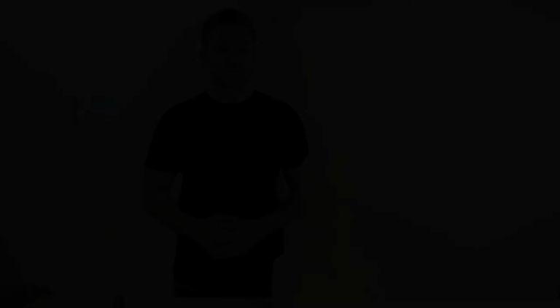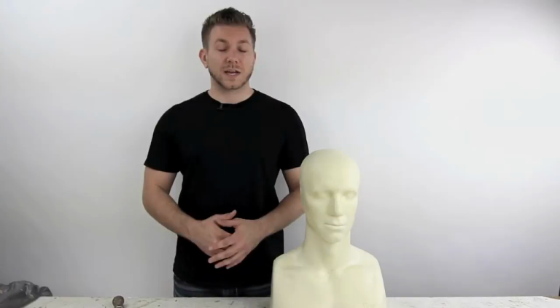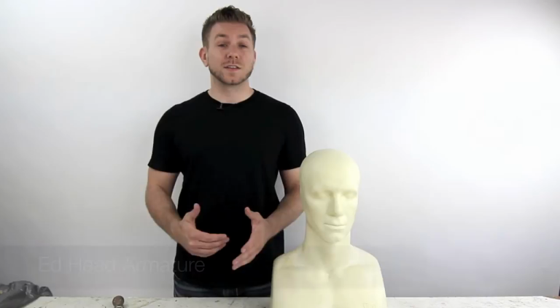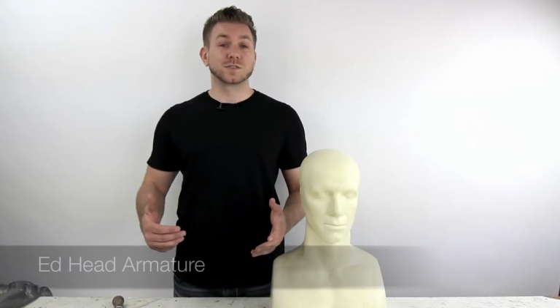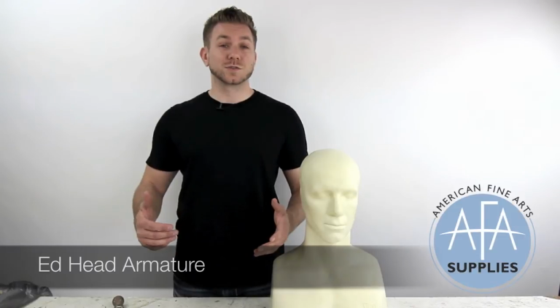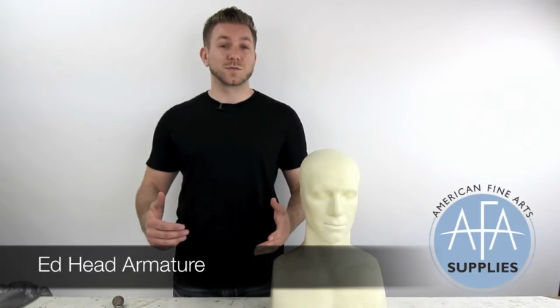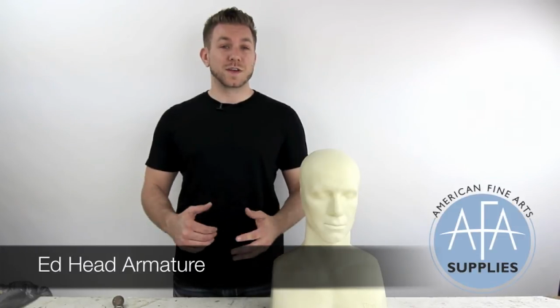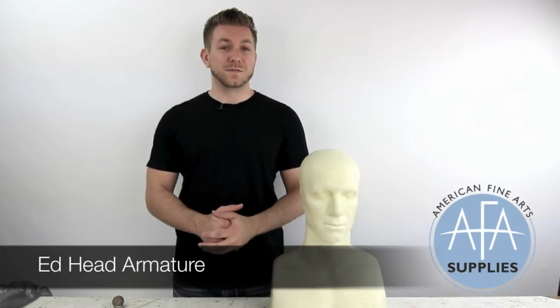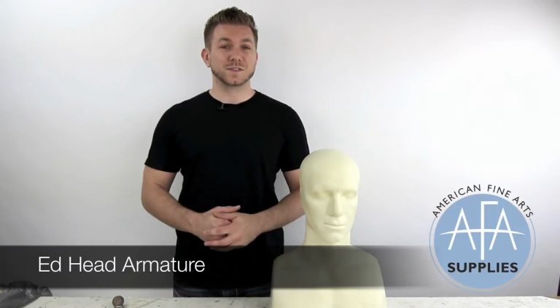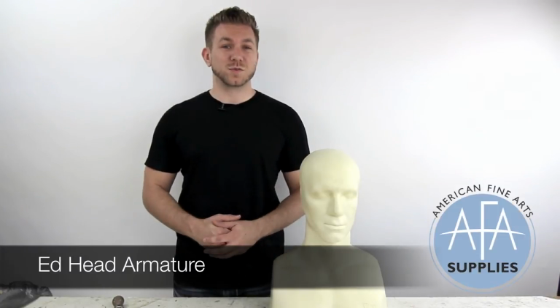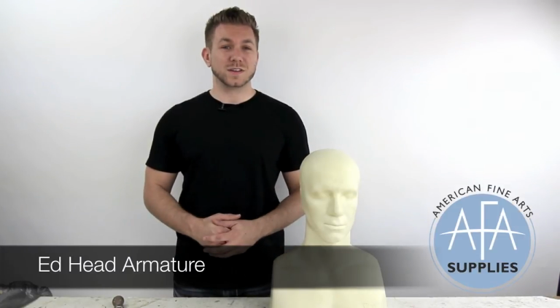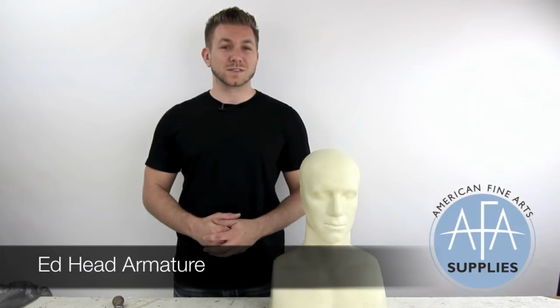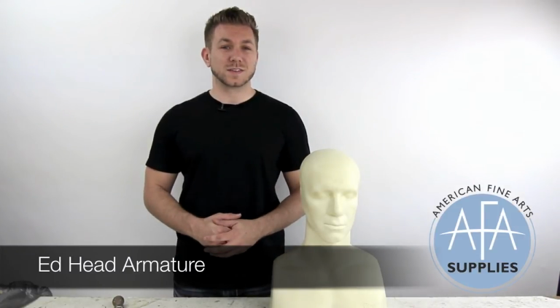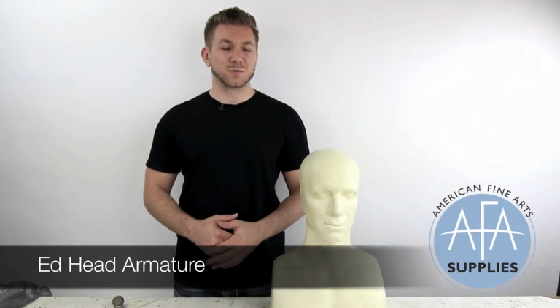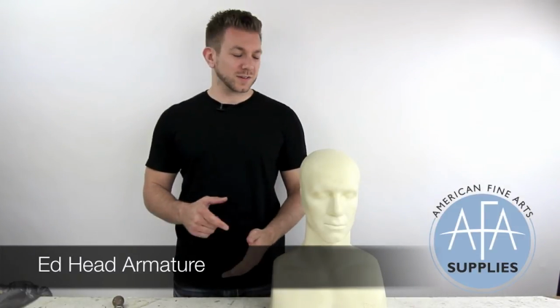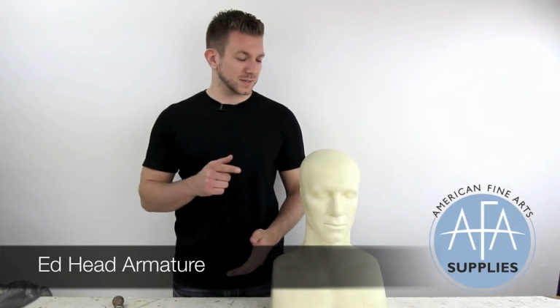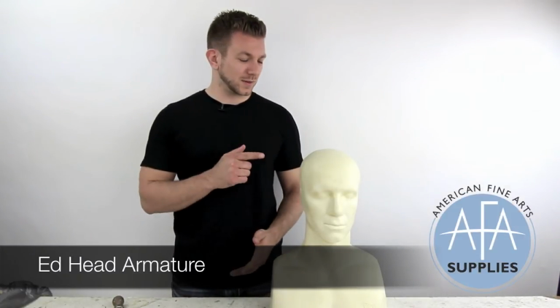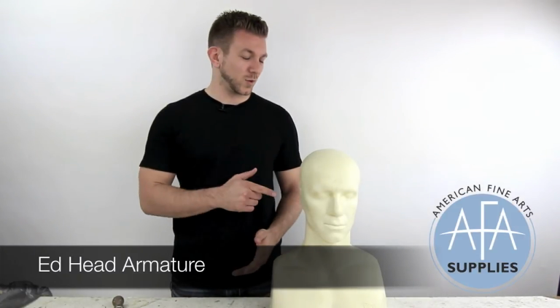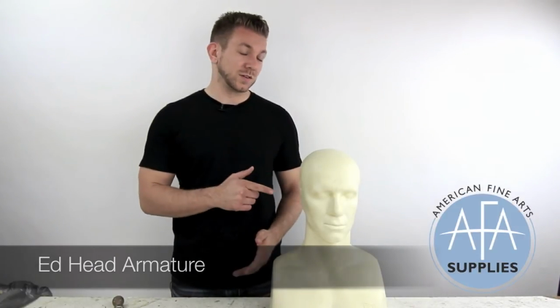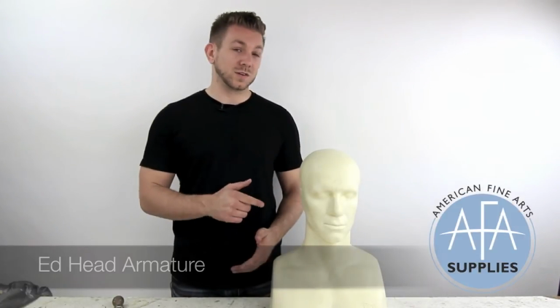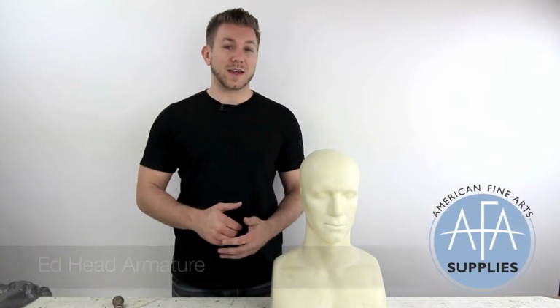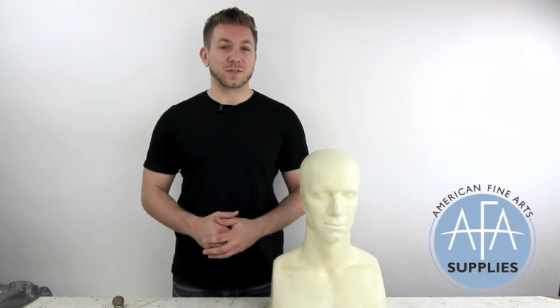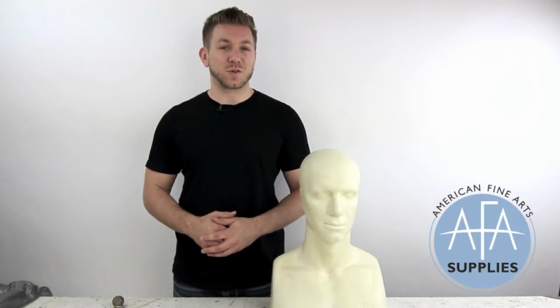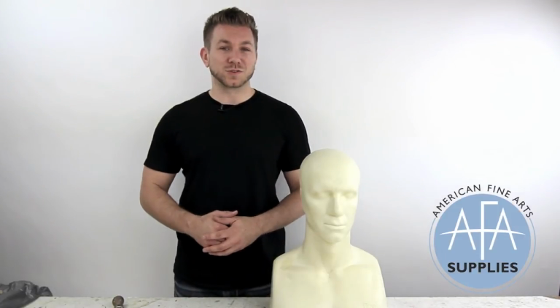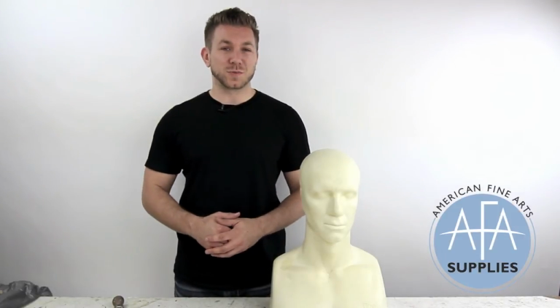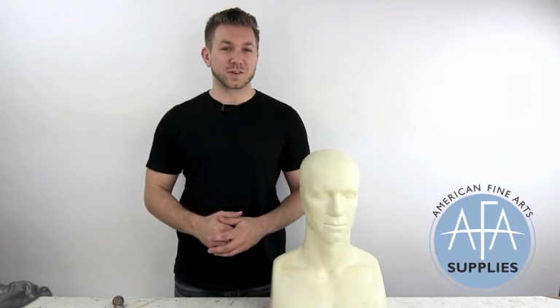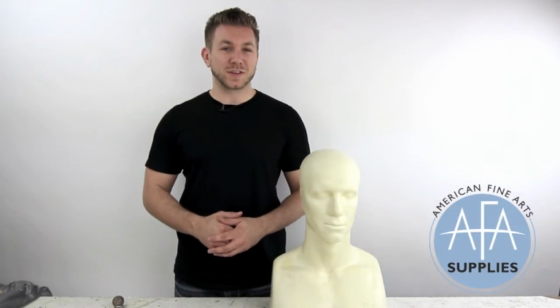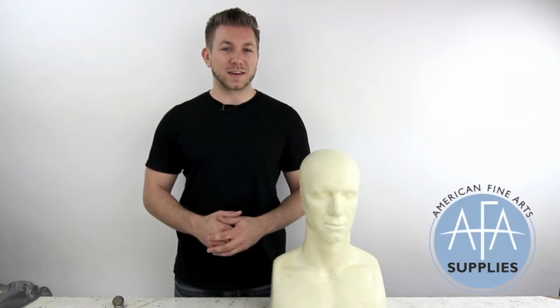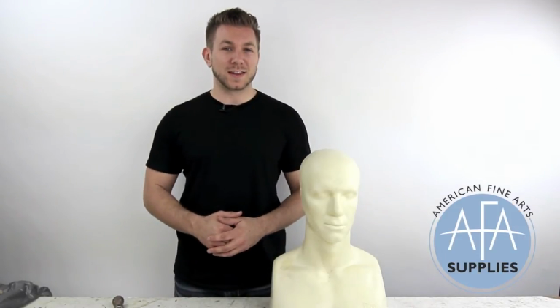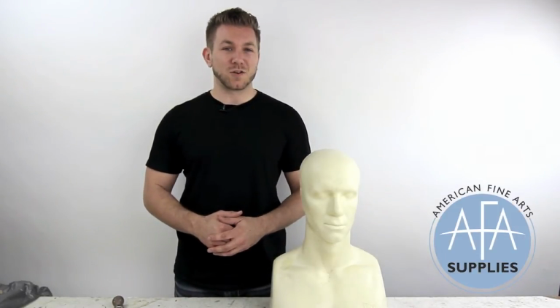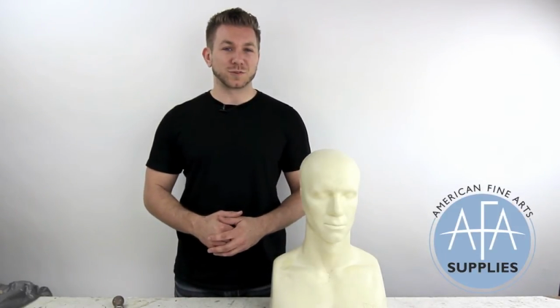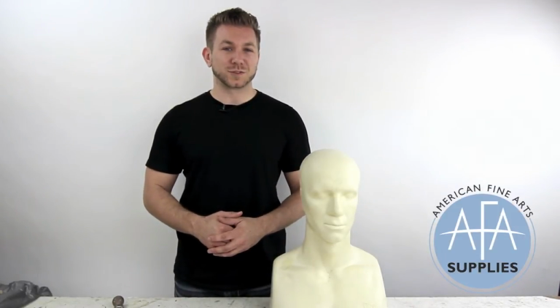Hi, this is Chris from AFA Supplies, and today we're going to take a quick look at the Monster Maker's Ed Head Armature.